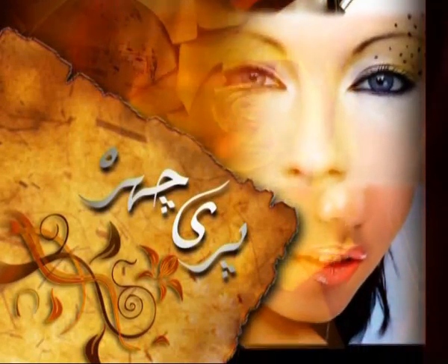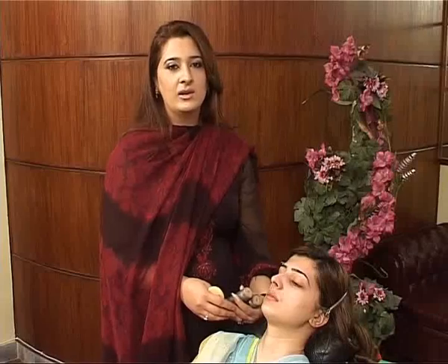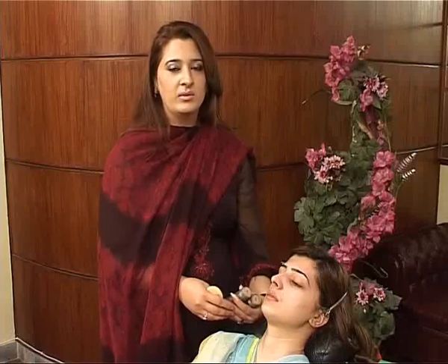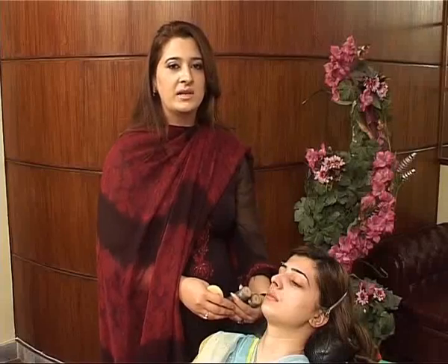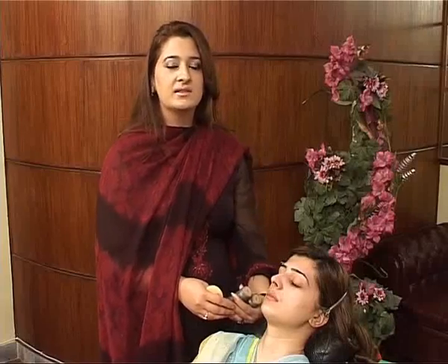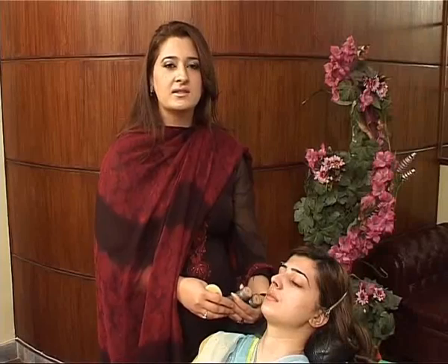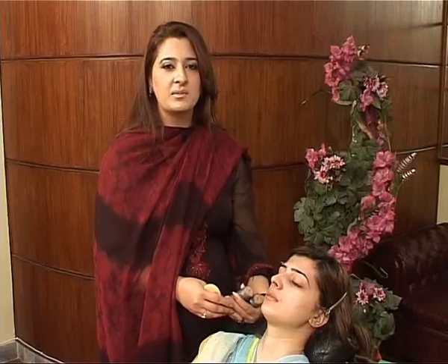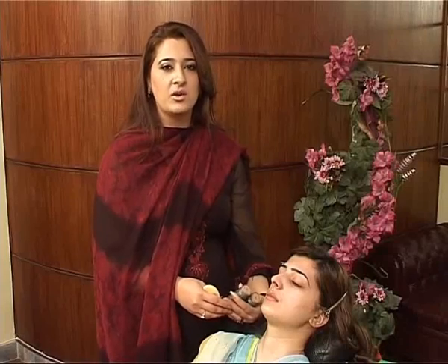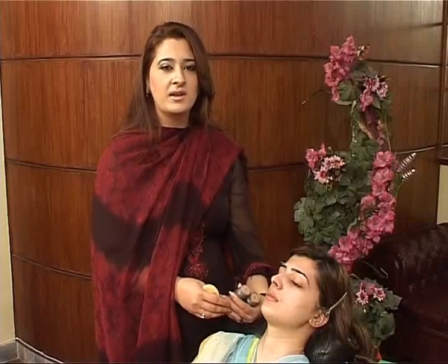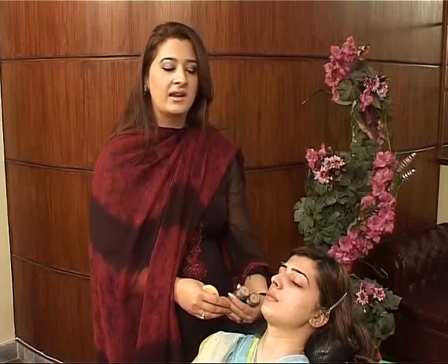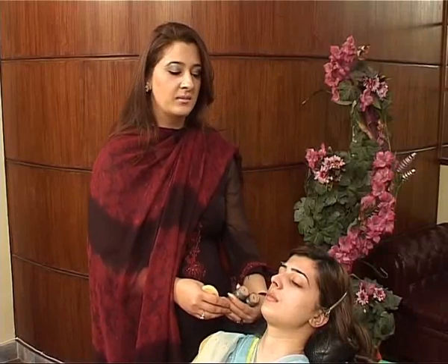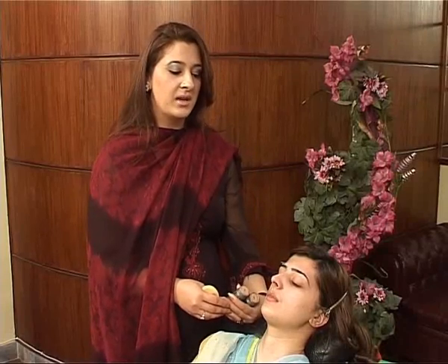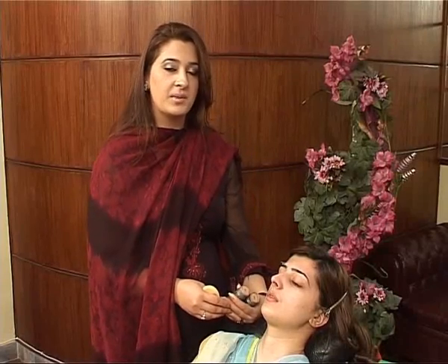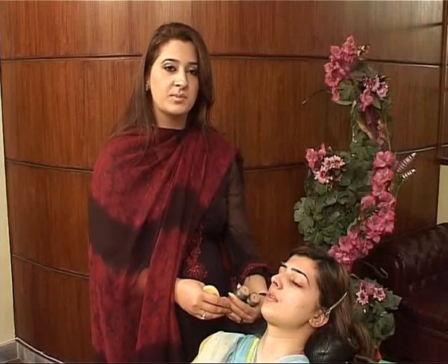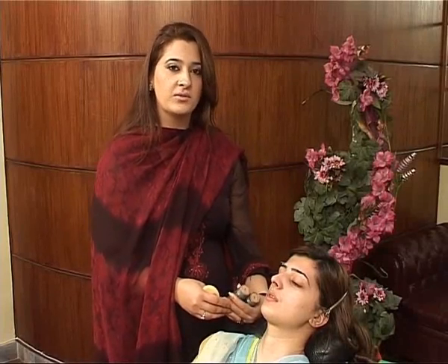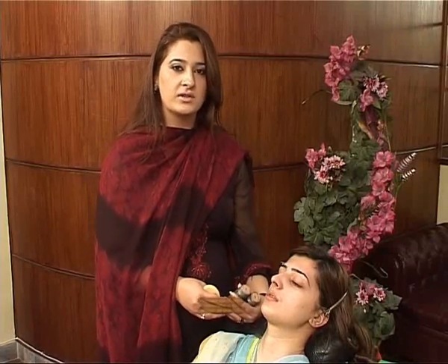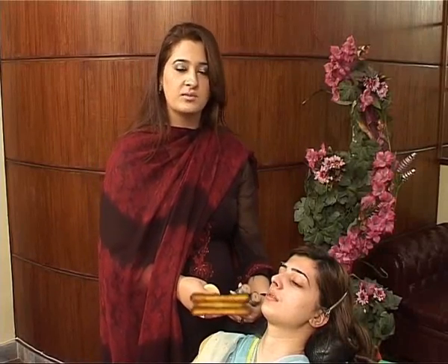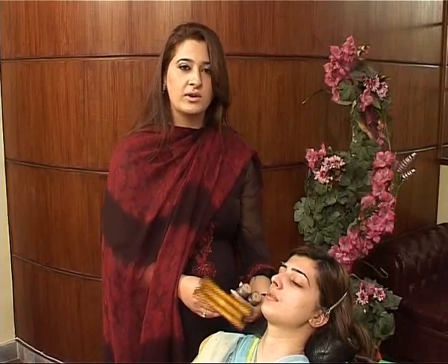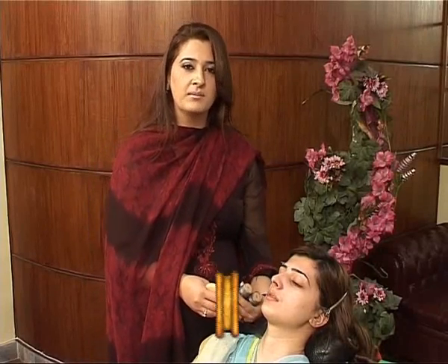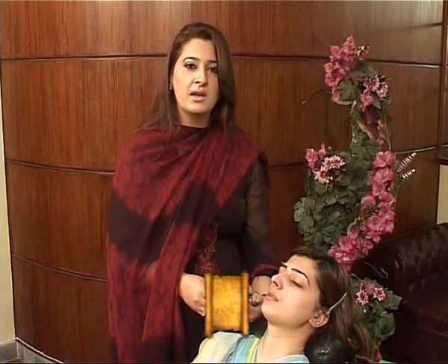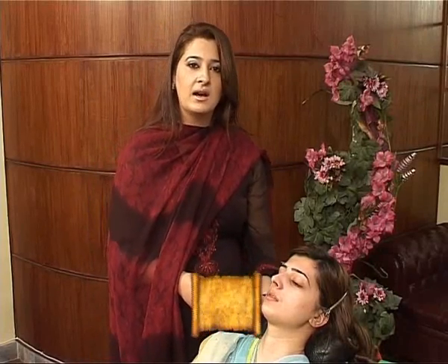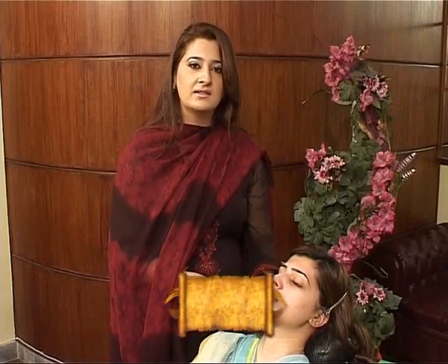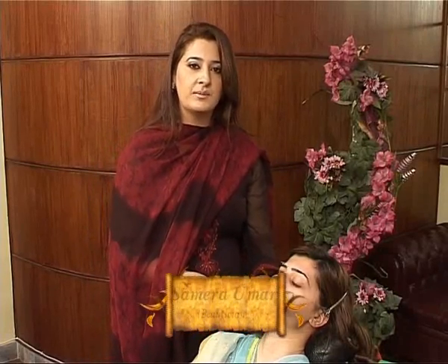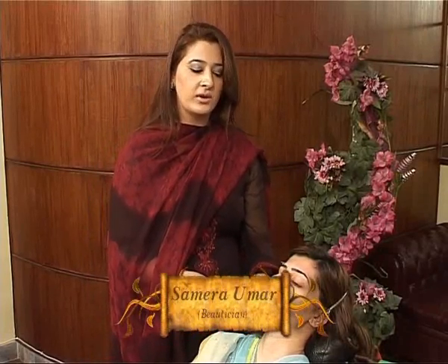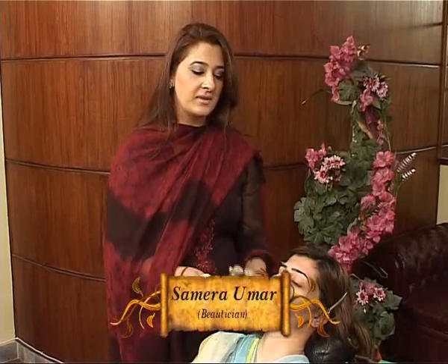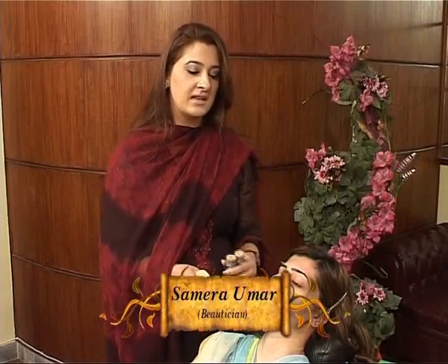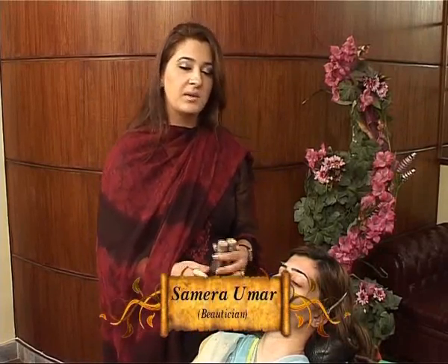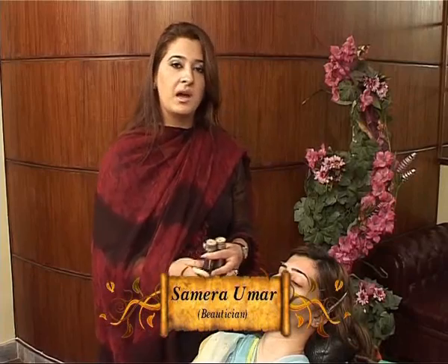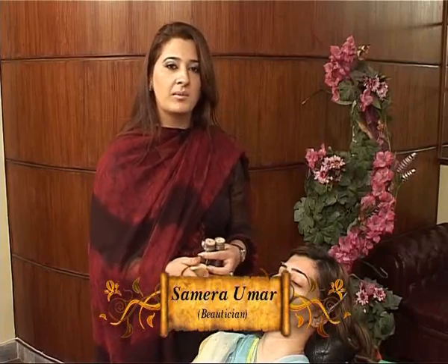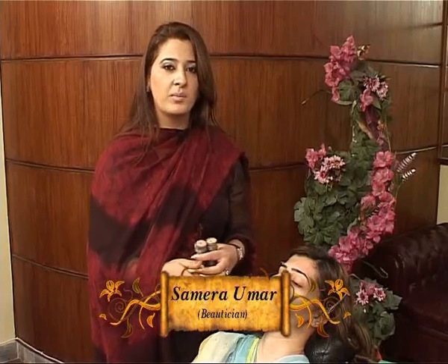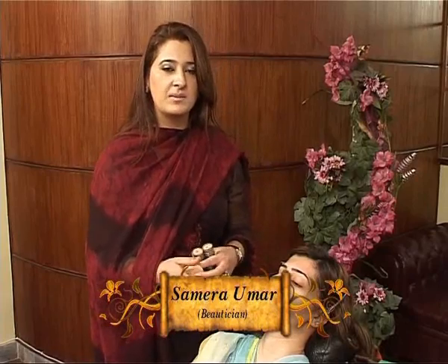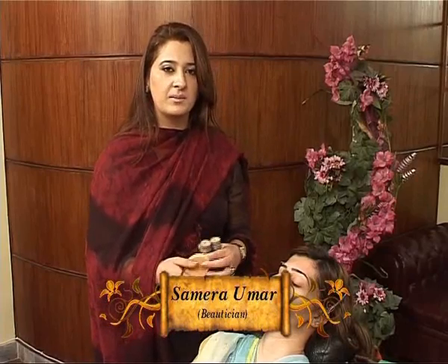Hello everyone. This is Samira Umar and I am the makeup expert for today's program. In today's program, we will show you party makeup.